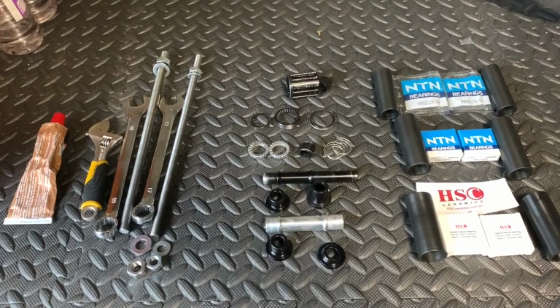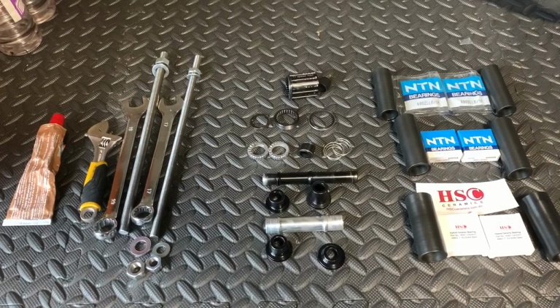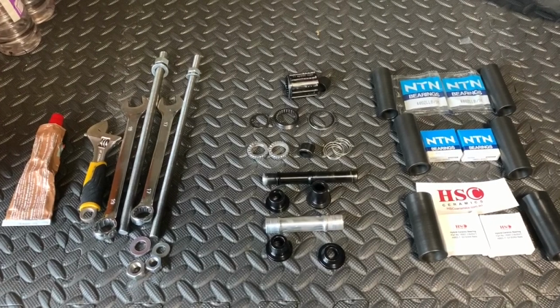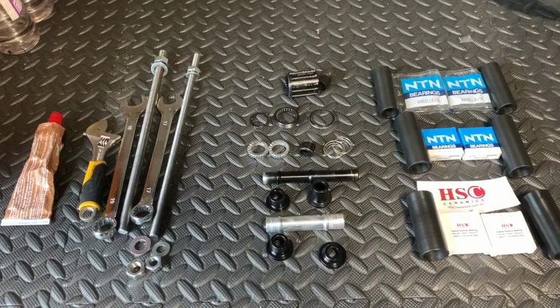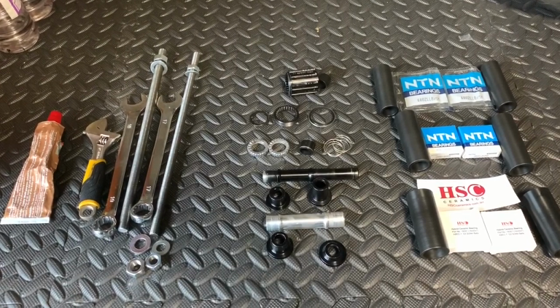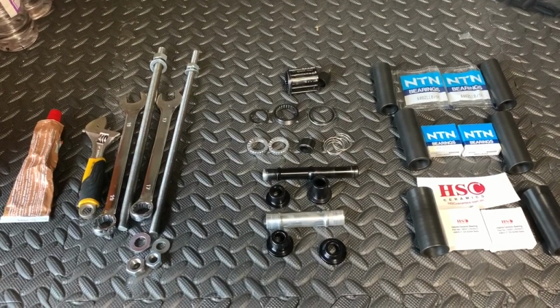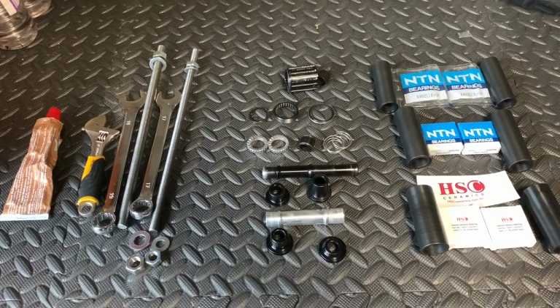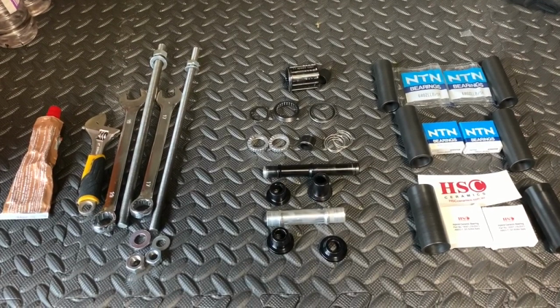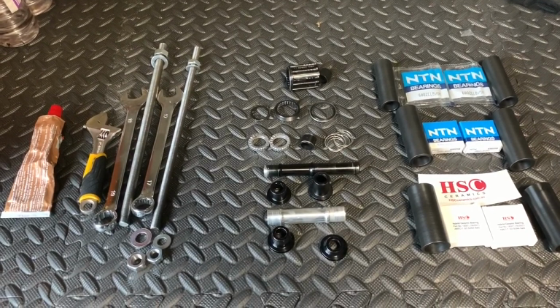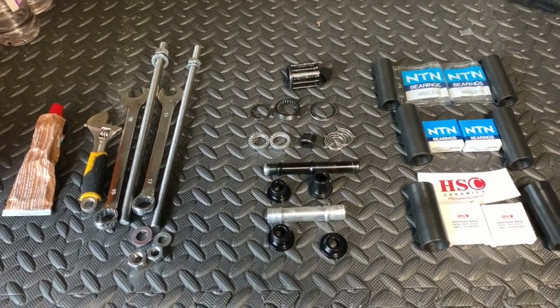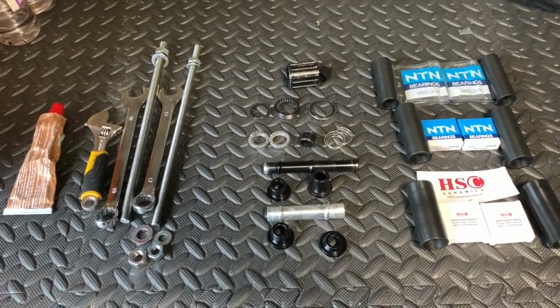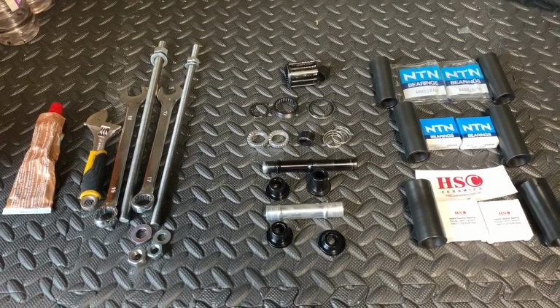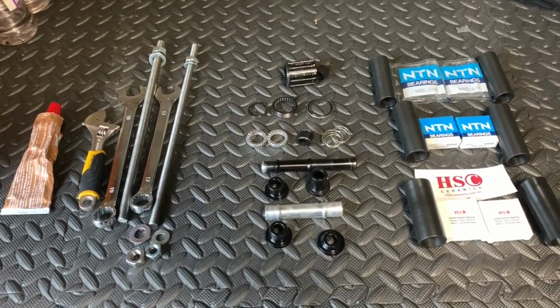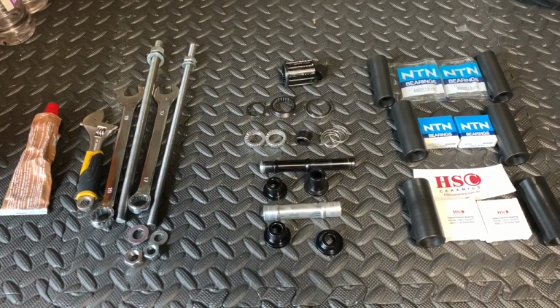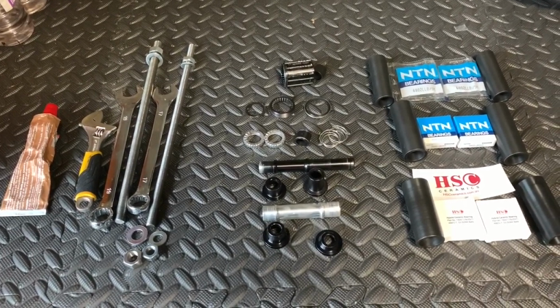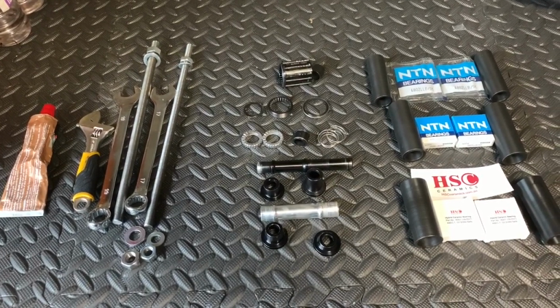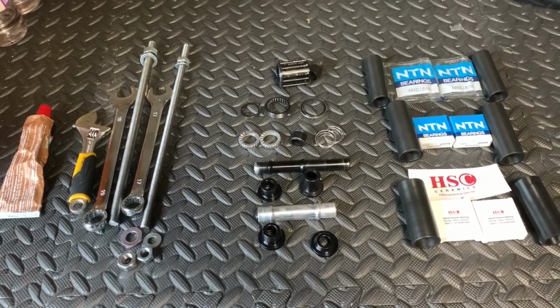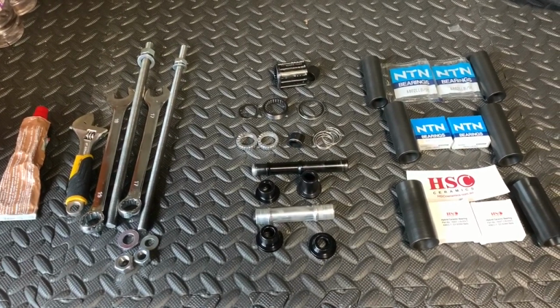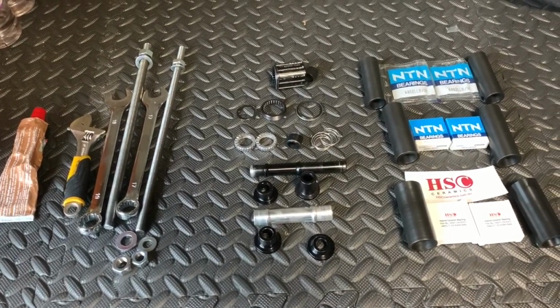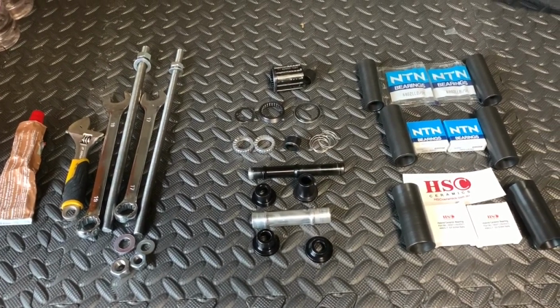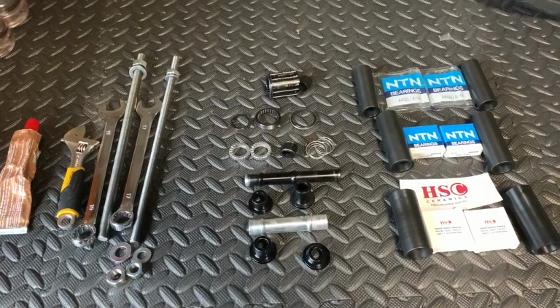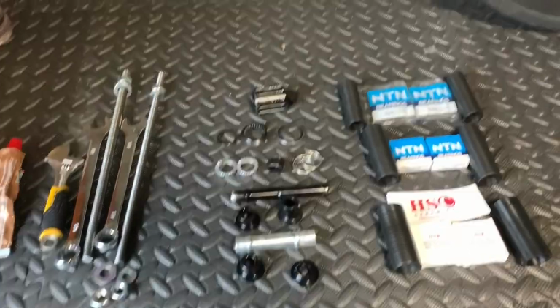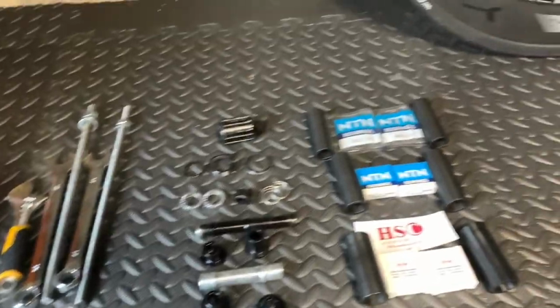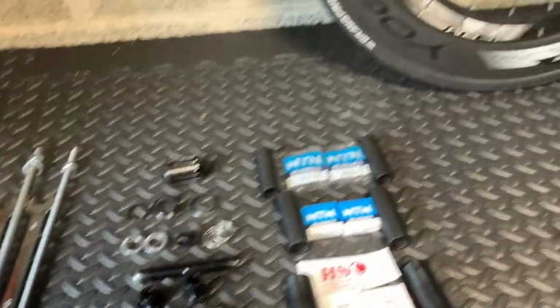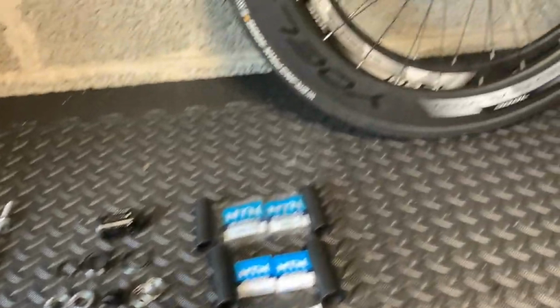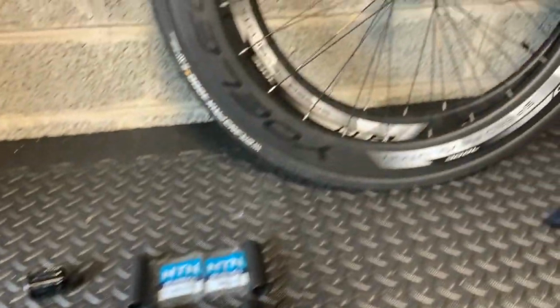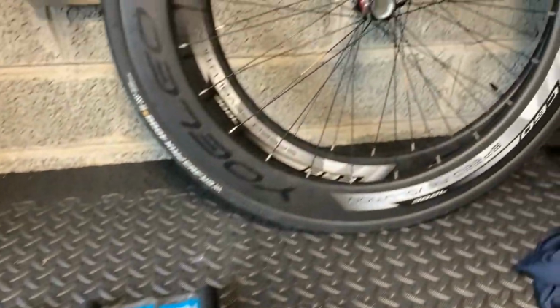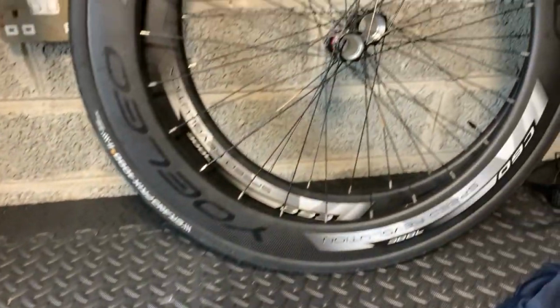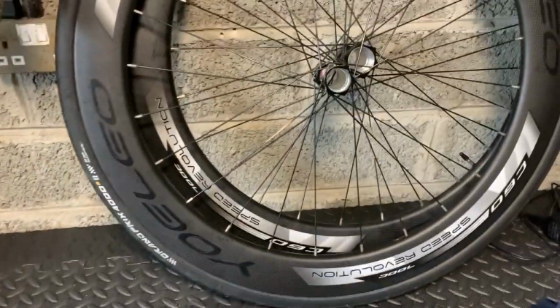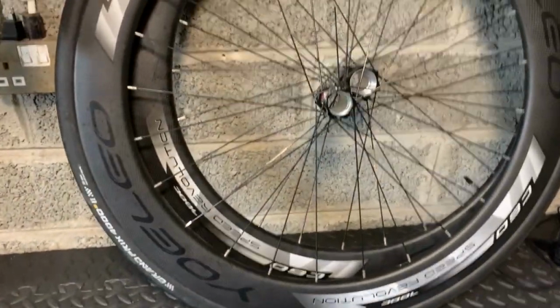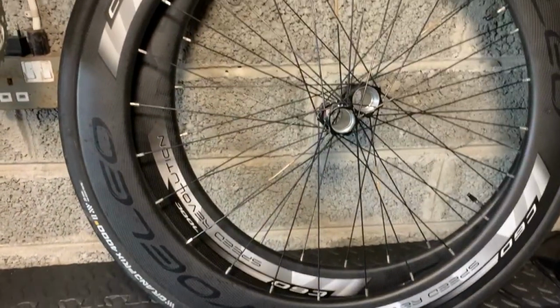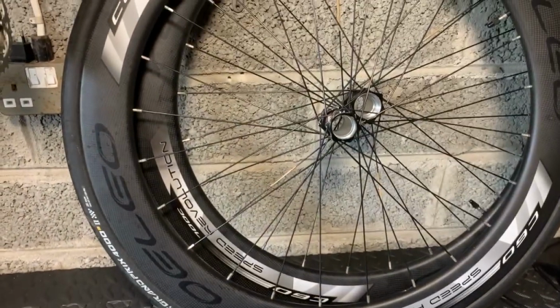Hi everyone, welcome to Chiro's House. Today we've got part four of the bearing change for the Yolio wheels.